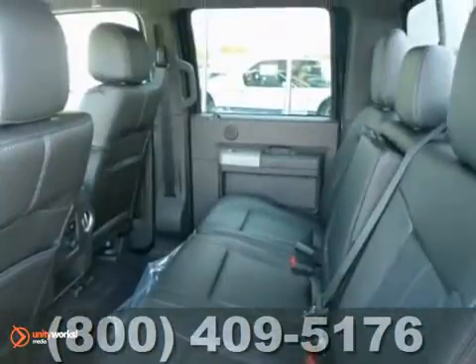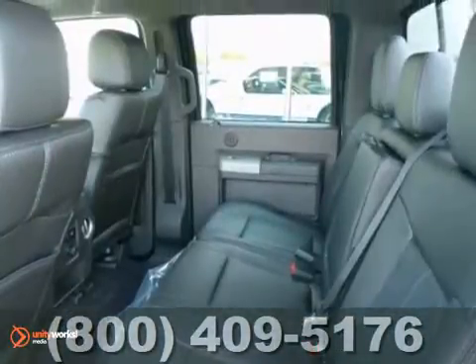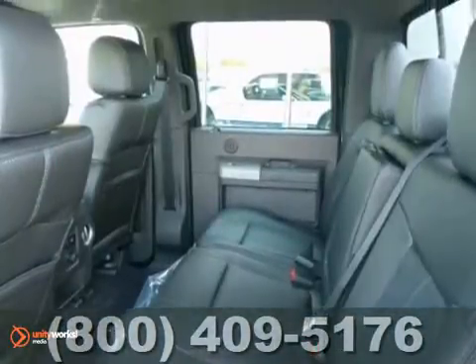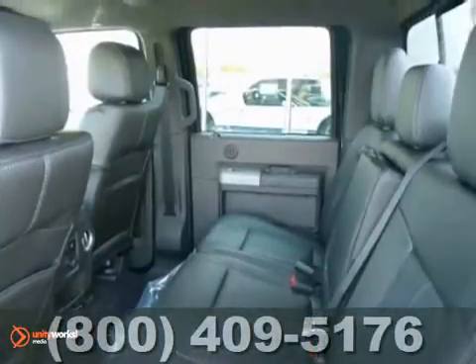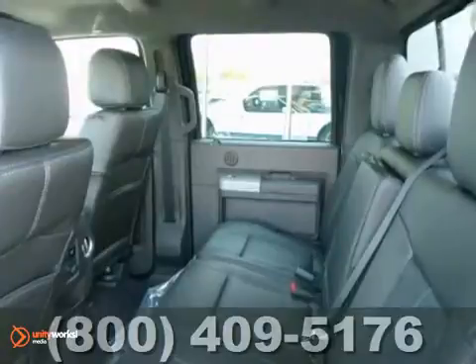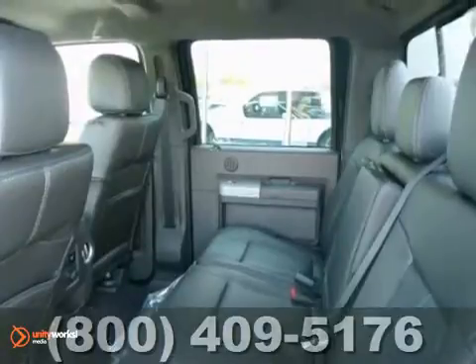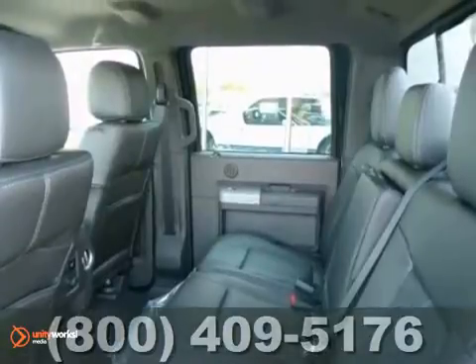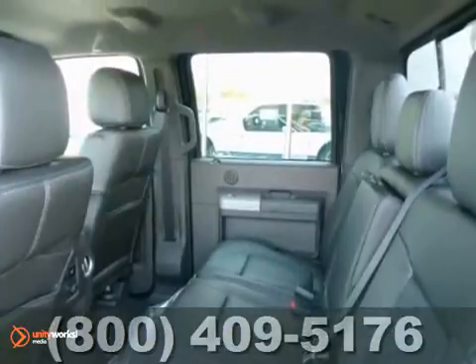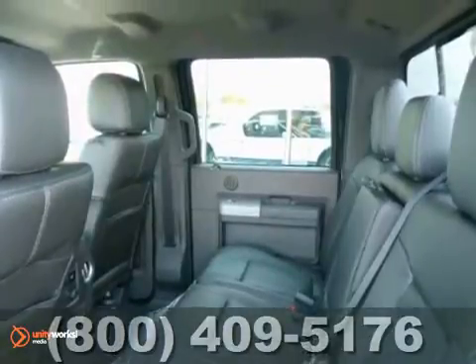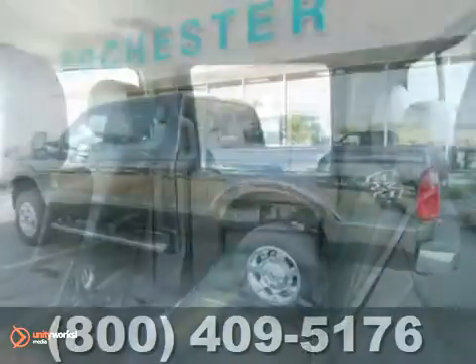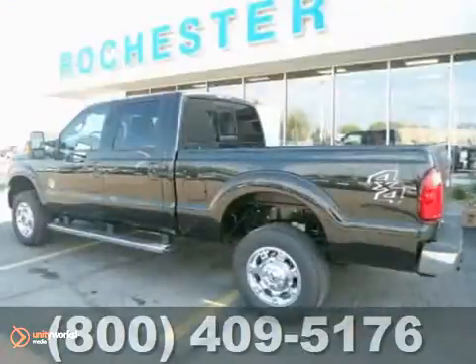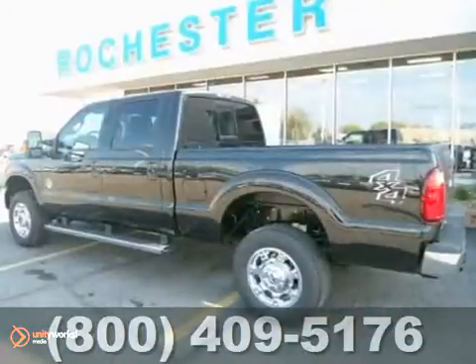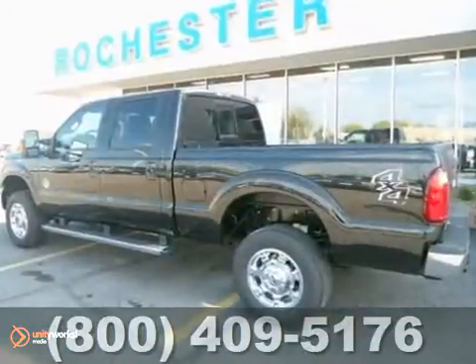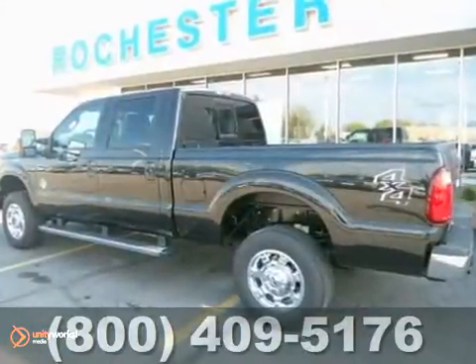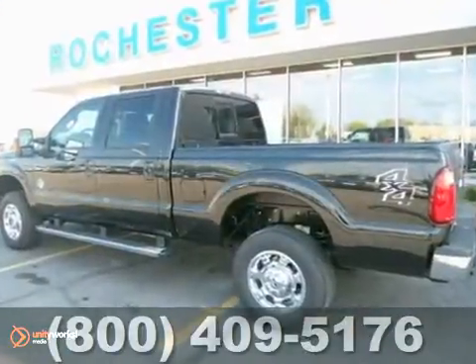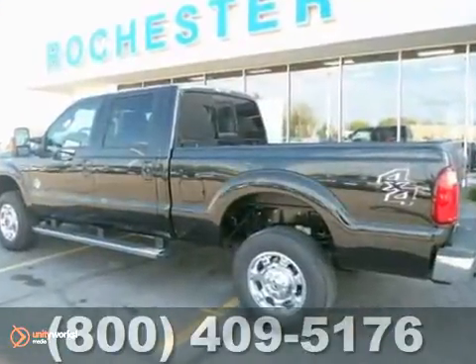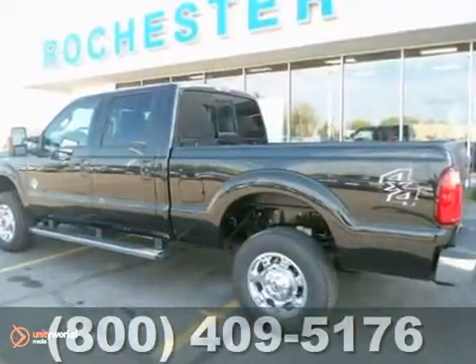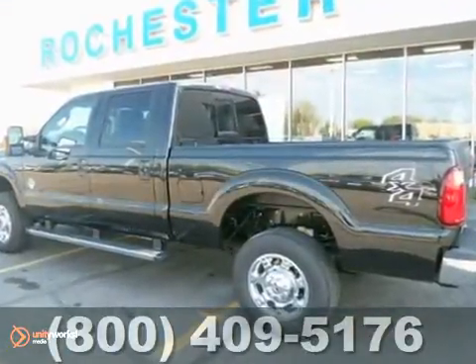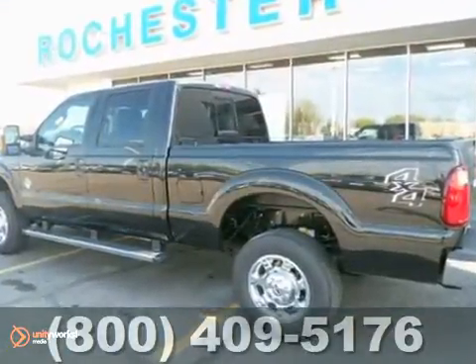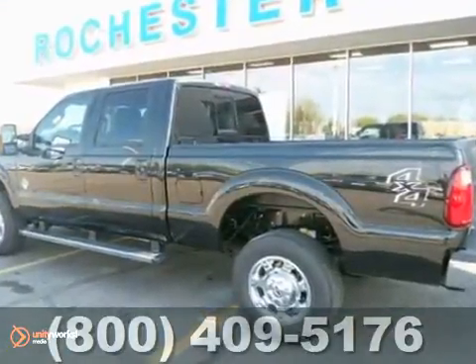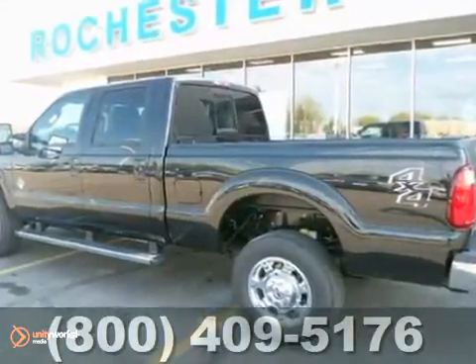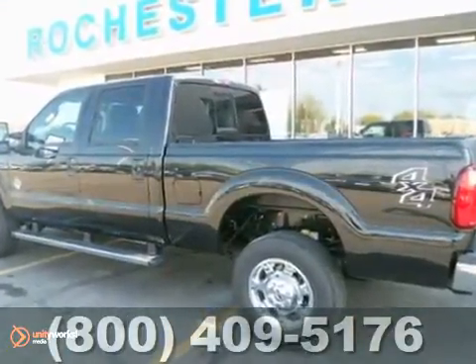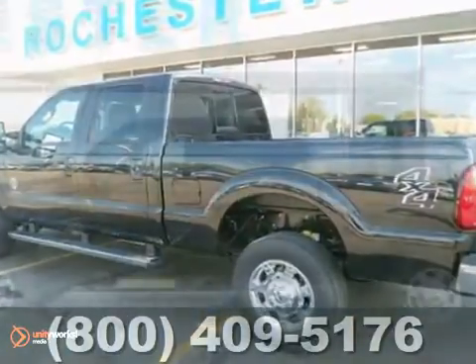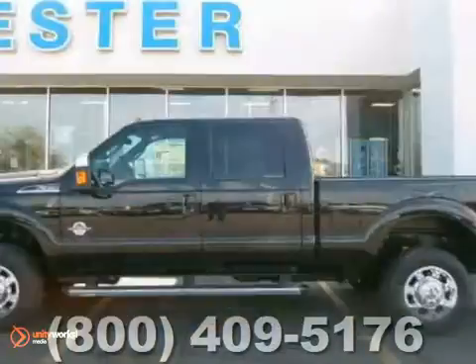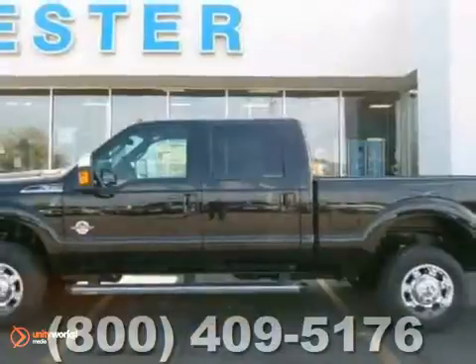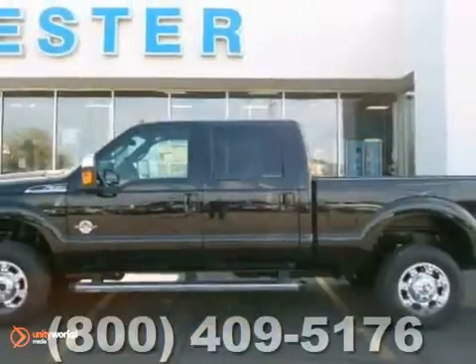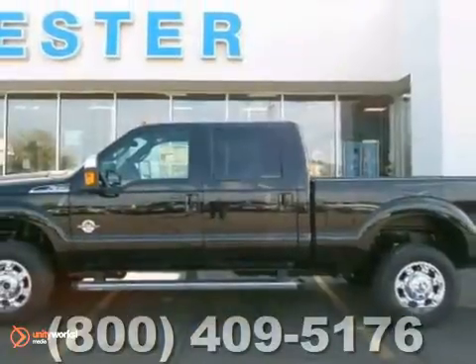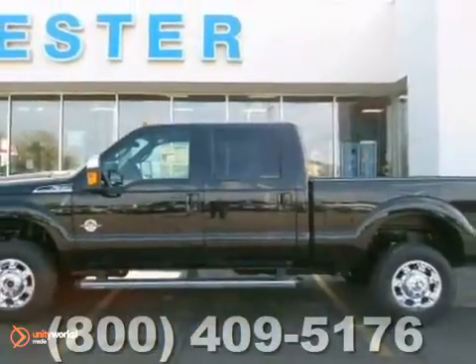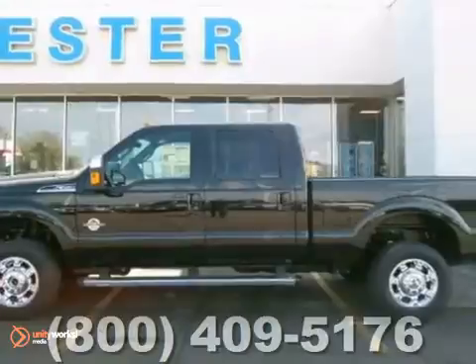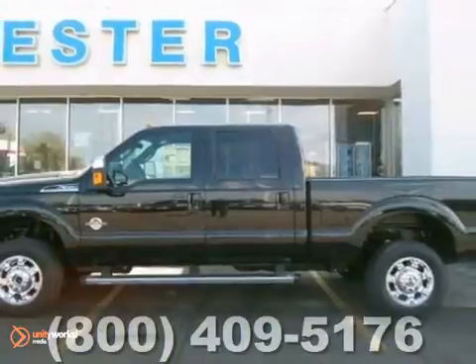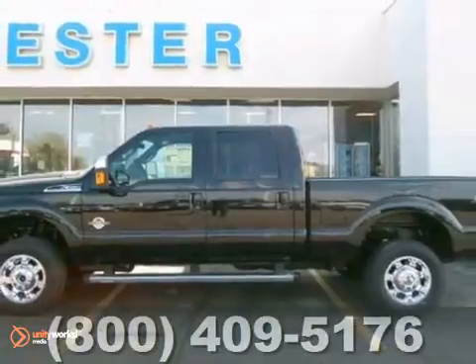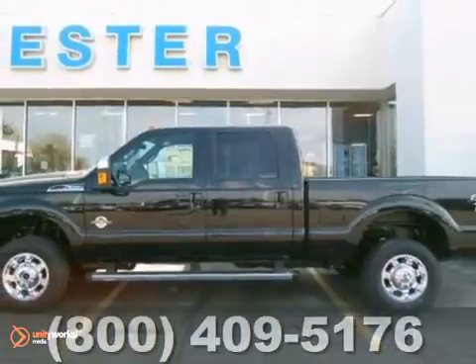And with running boards and the towing package, this Ford won't be here long. Come in today for a test drive.